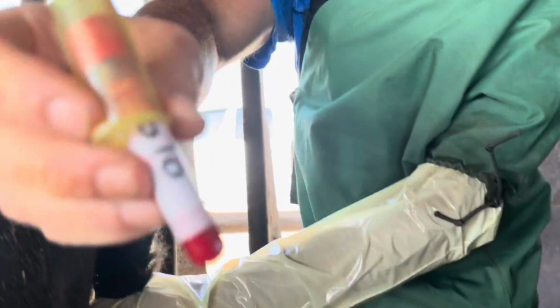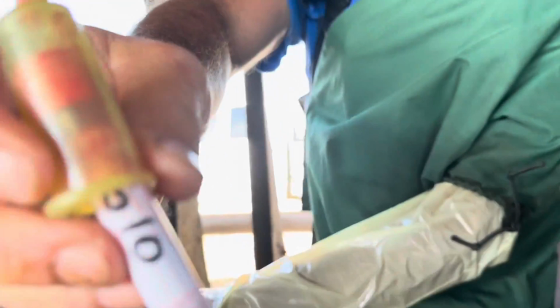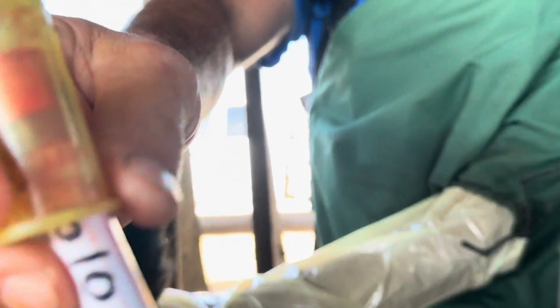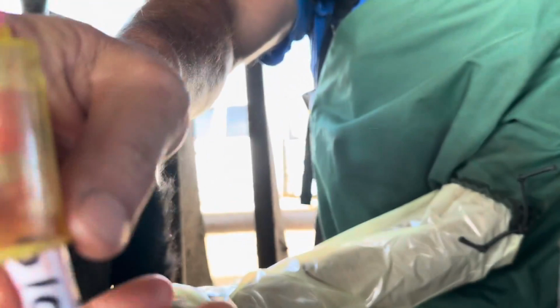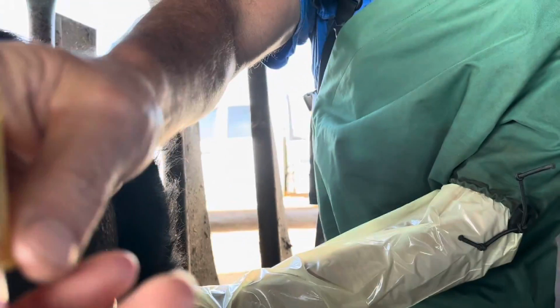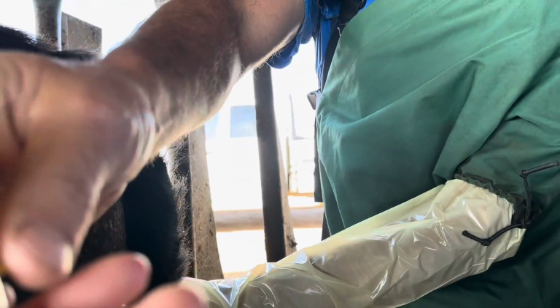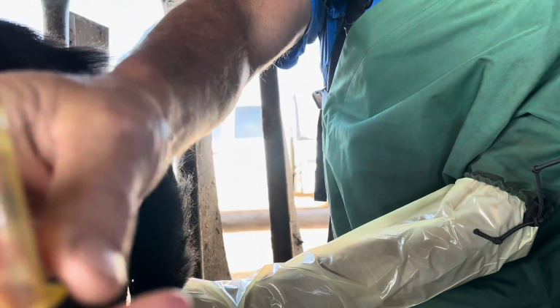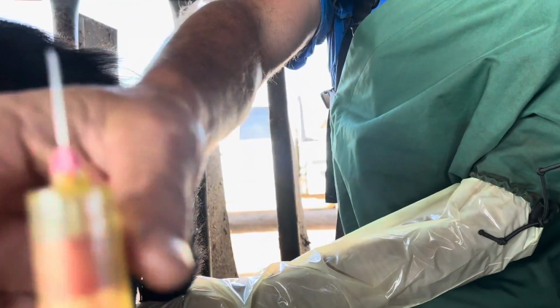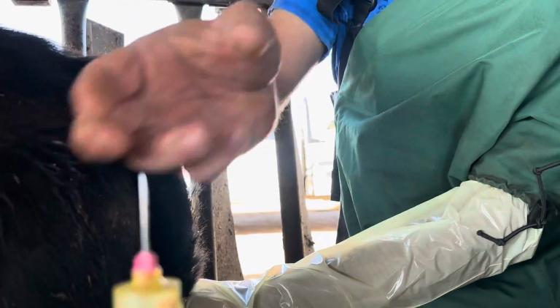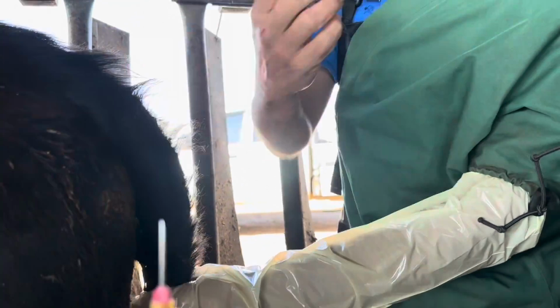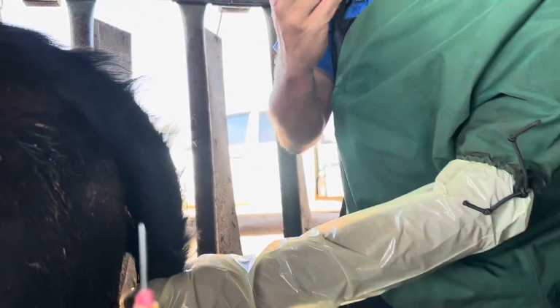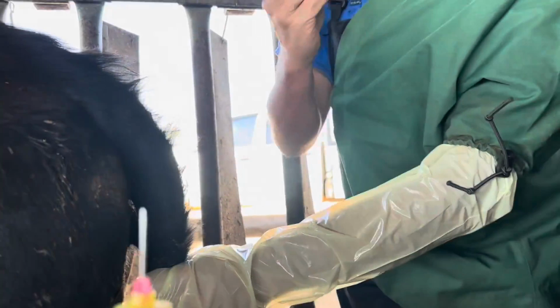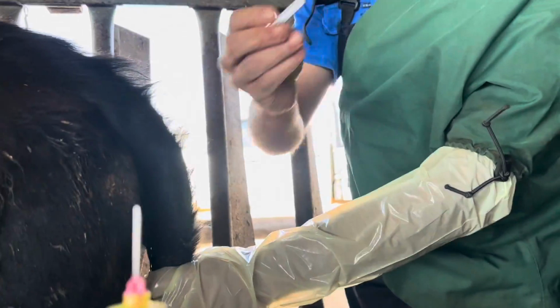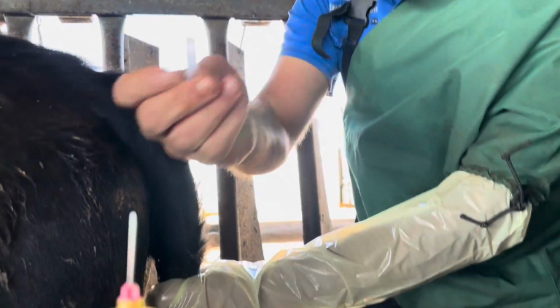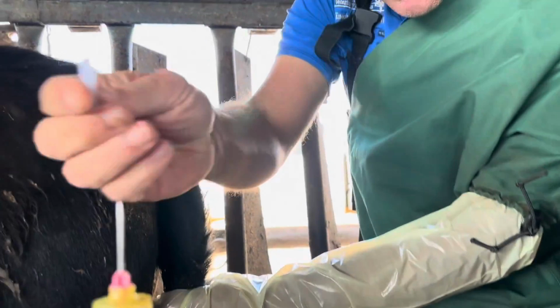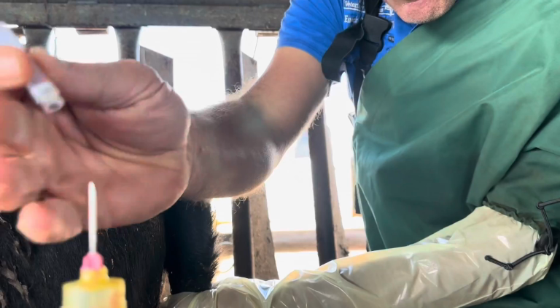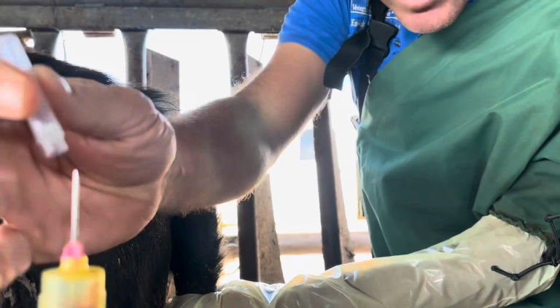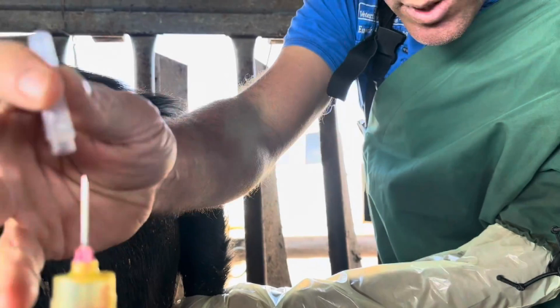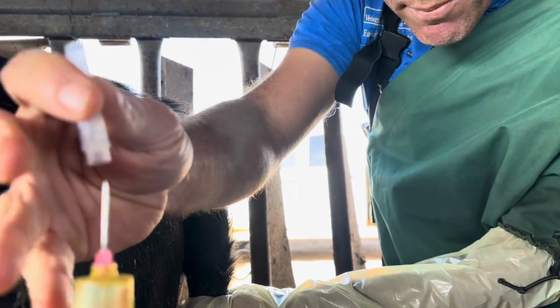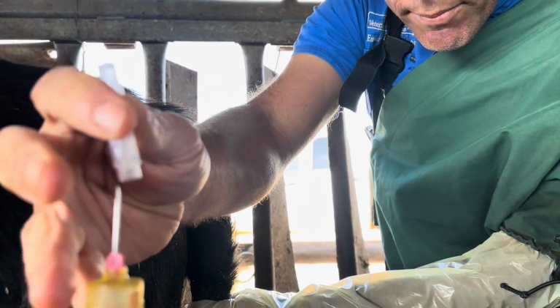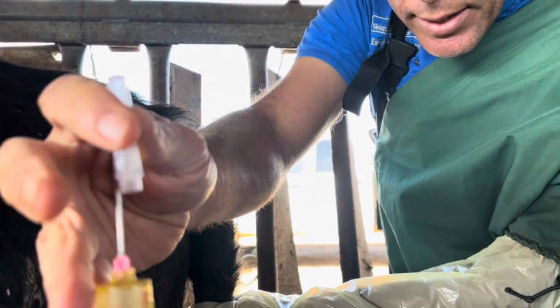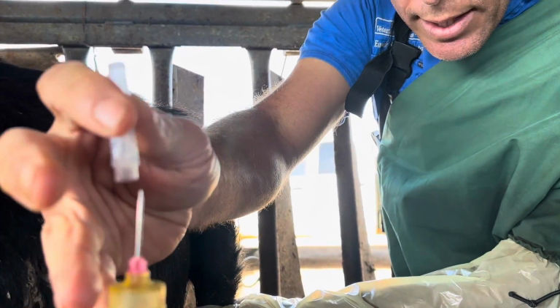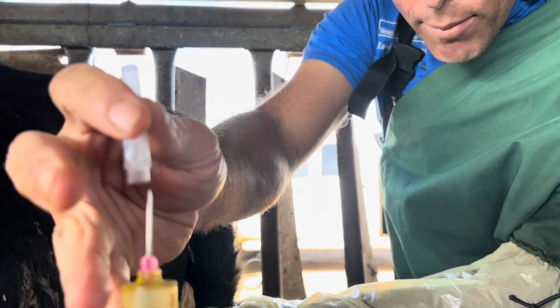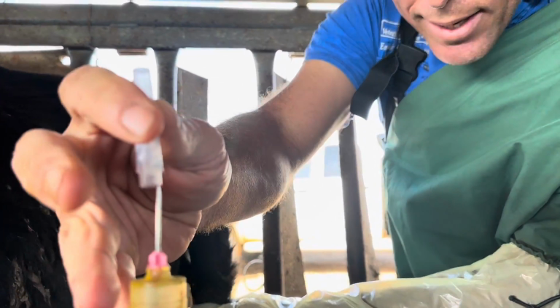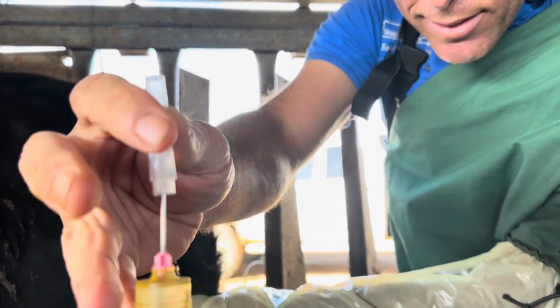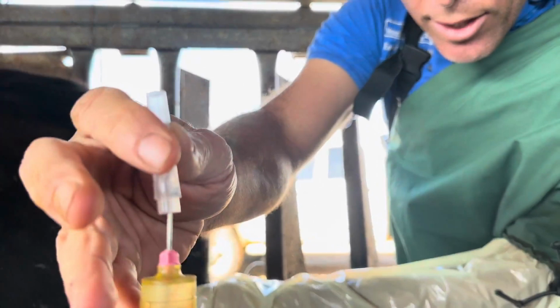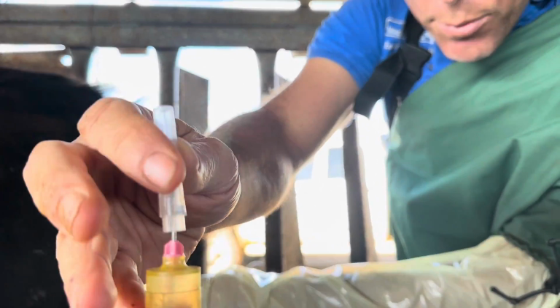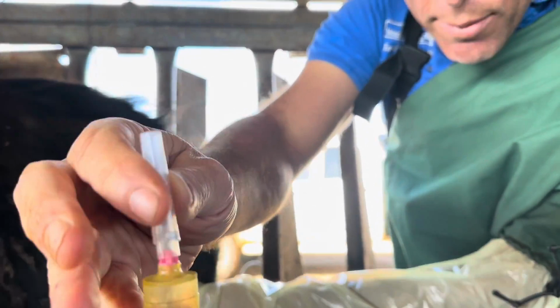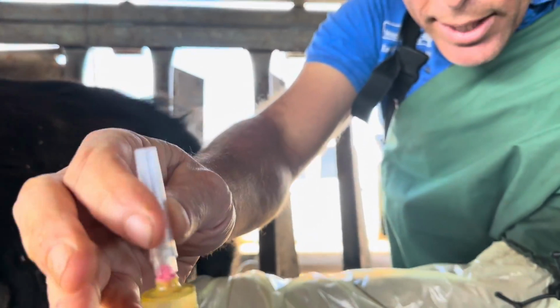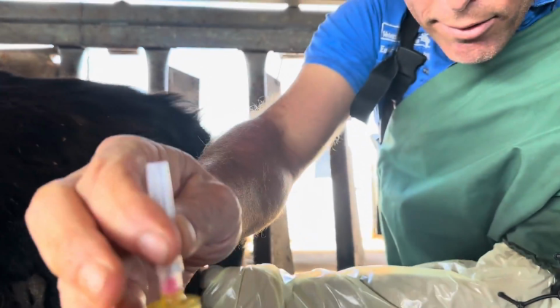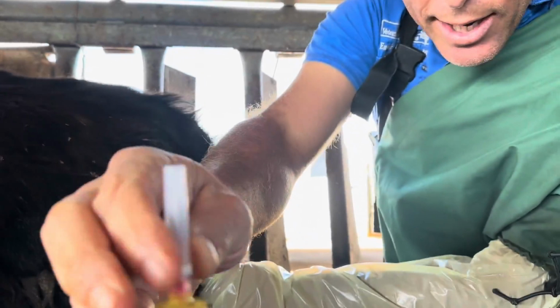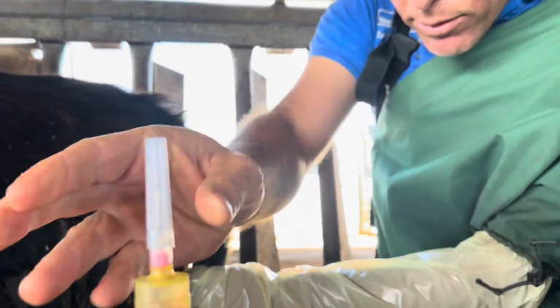Here you go, Gordon. You can go put that back in the rack.